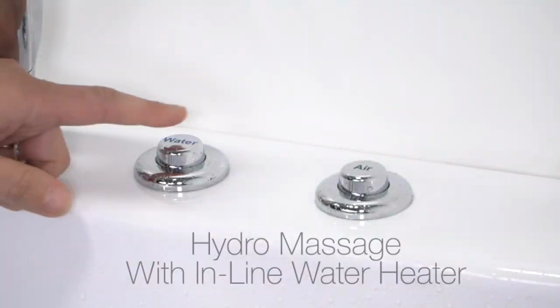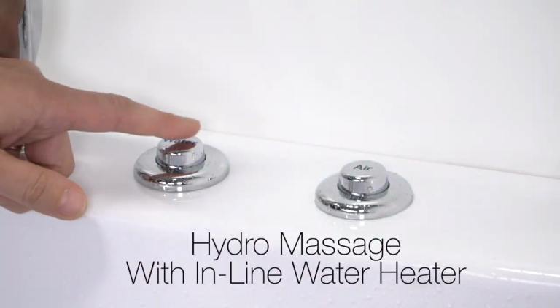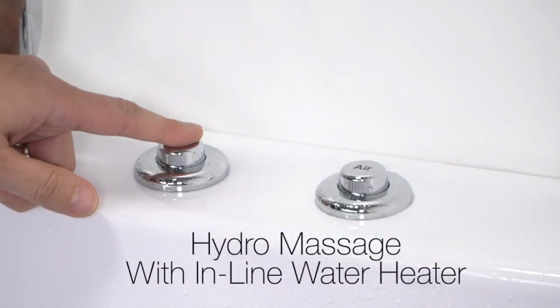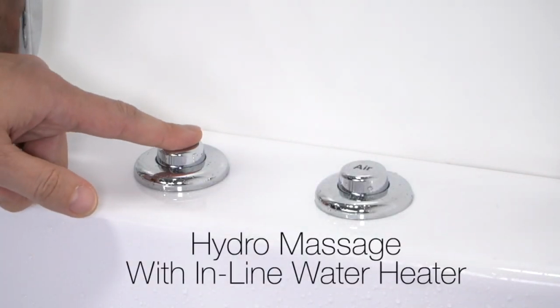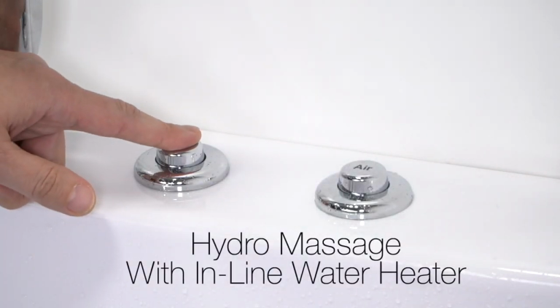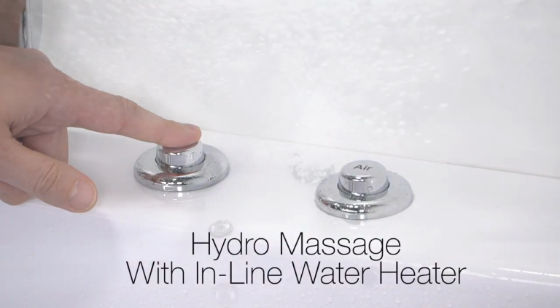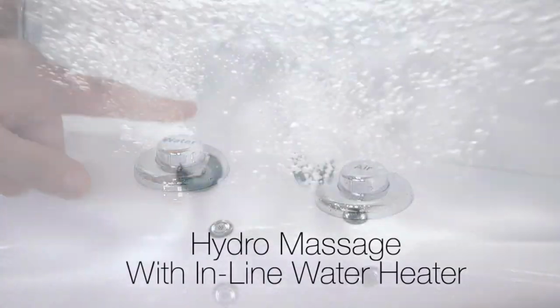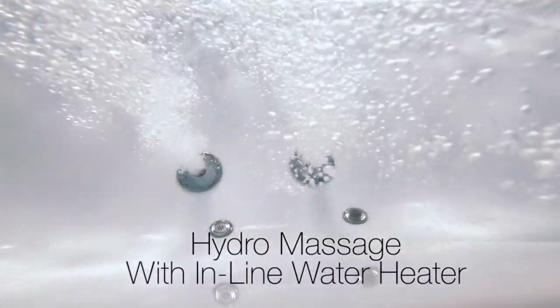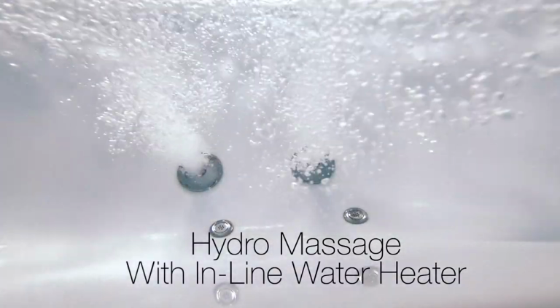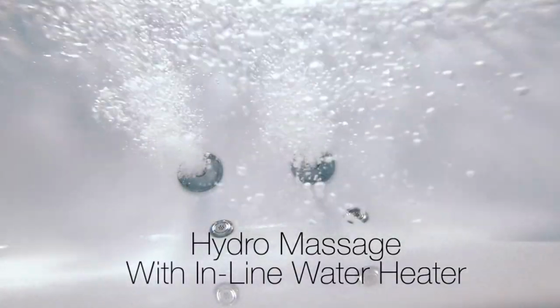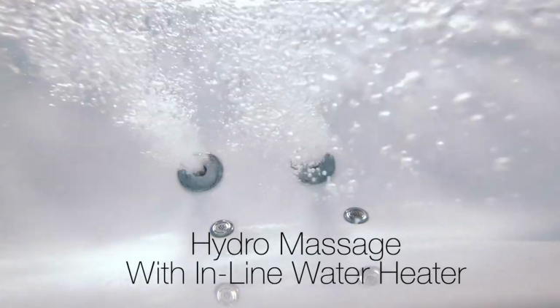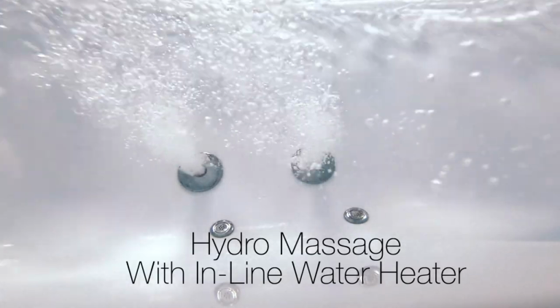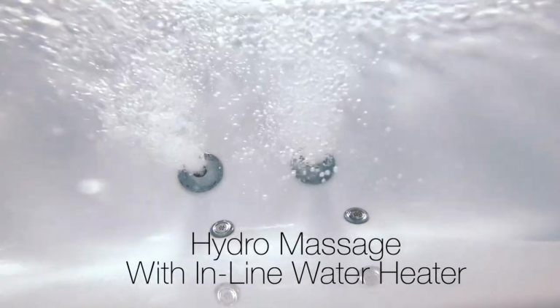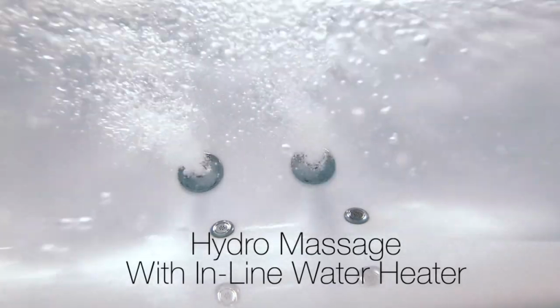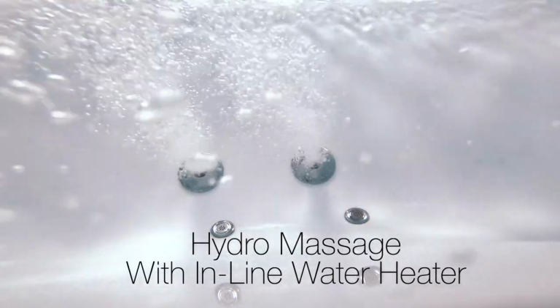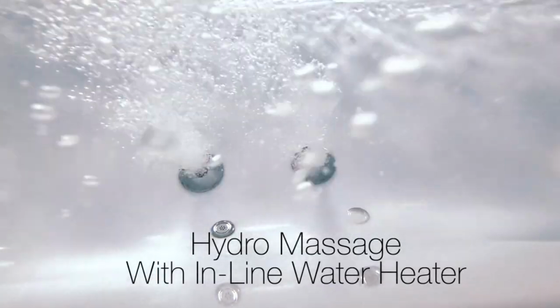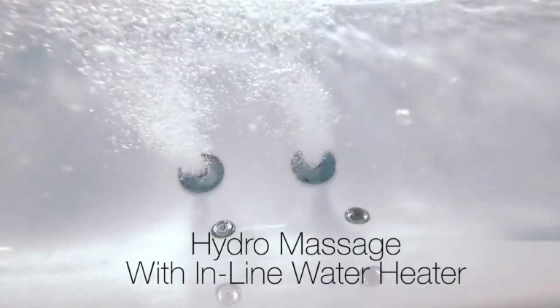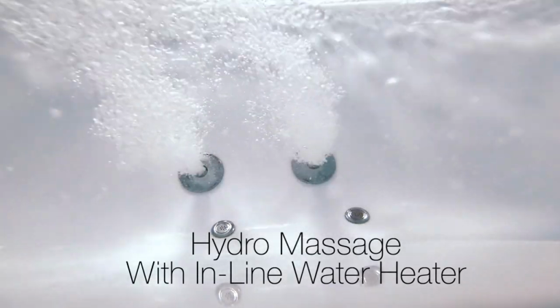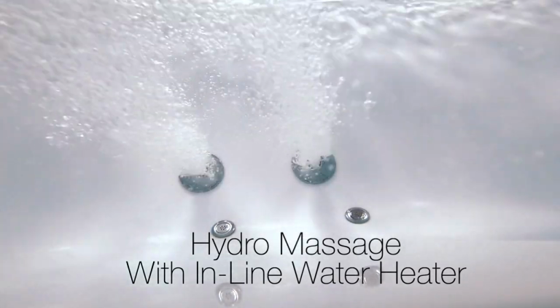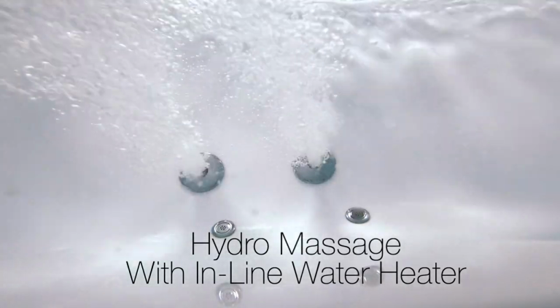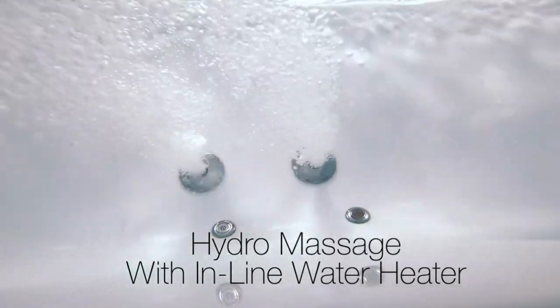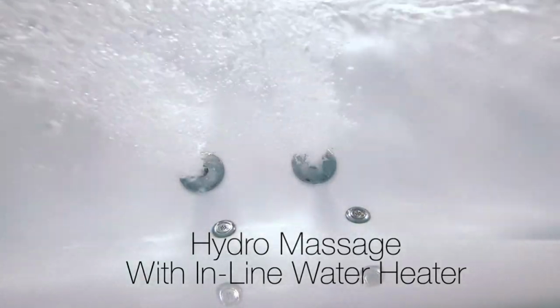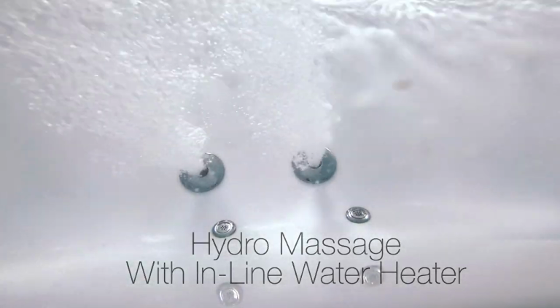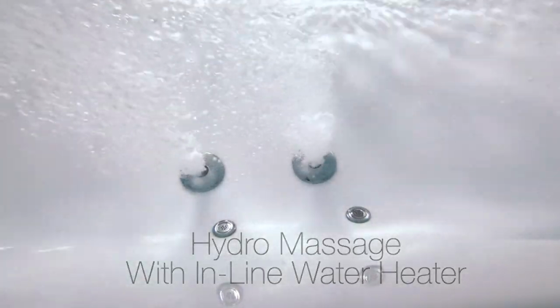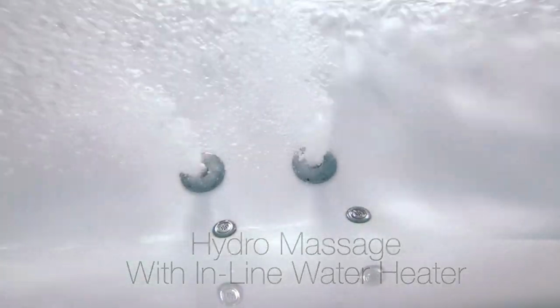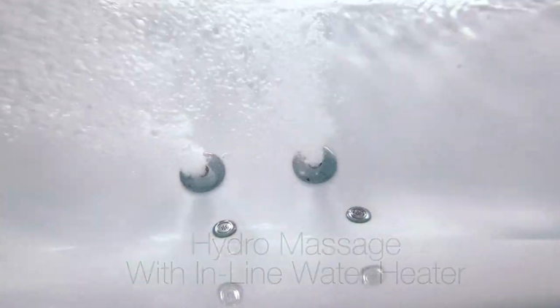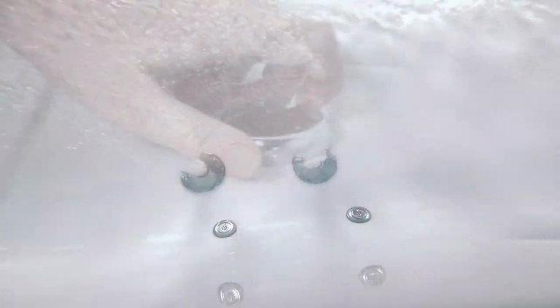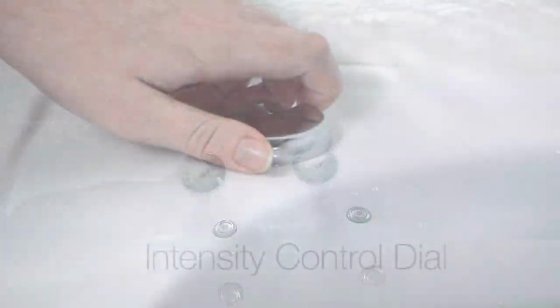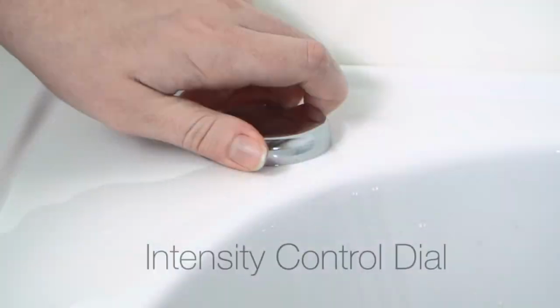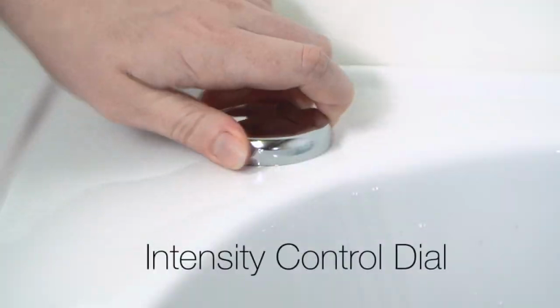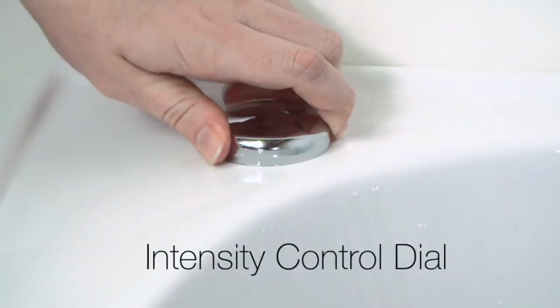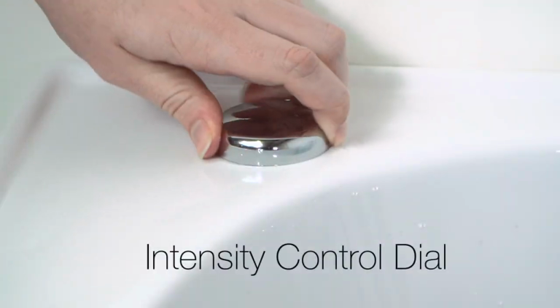Hydro massage comes with an in-line water heater and an intensity control dial to adjust the power of the jet stream.